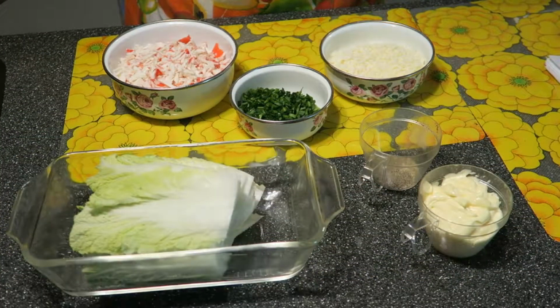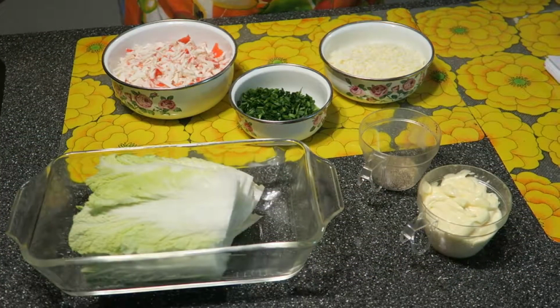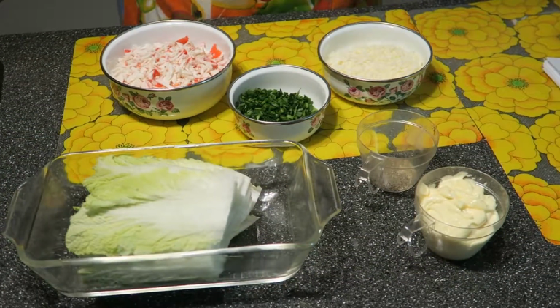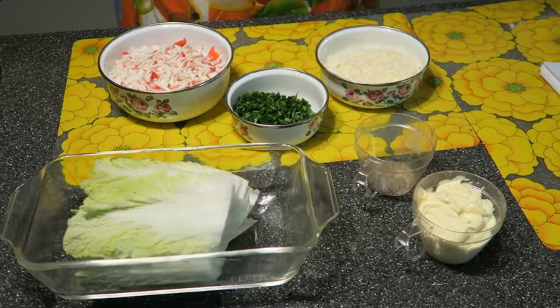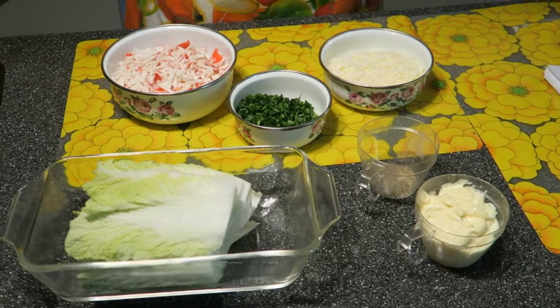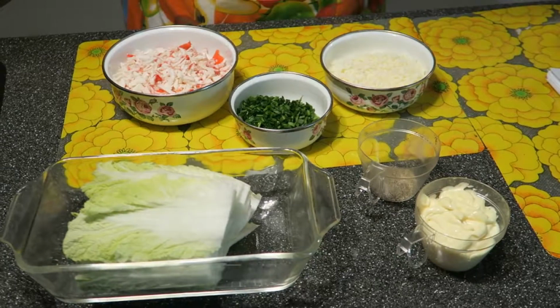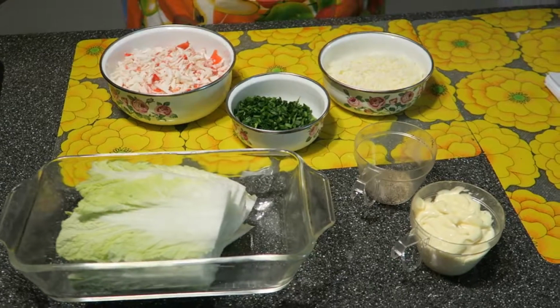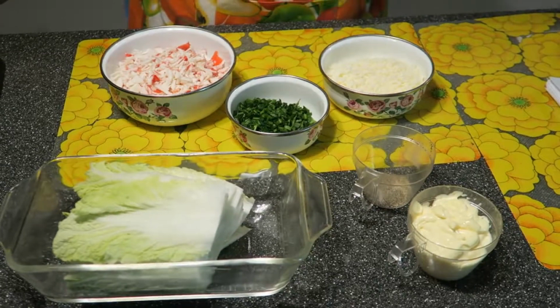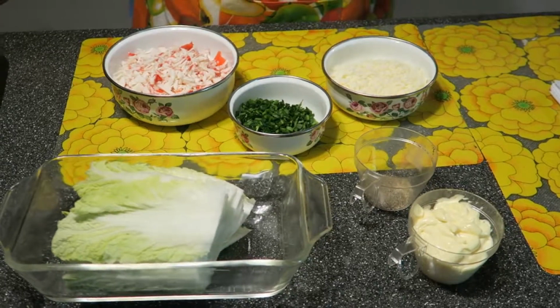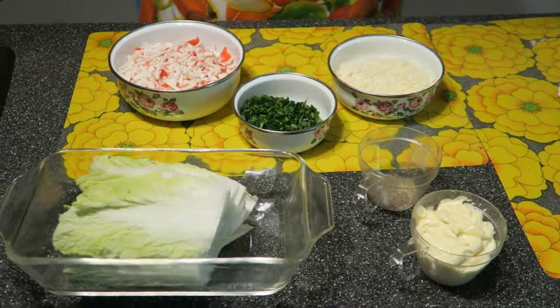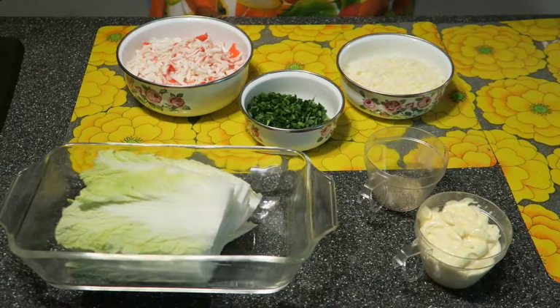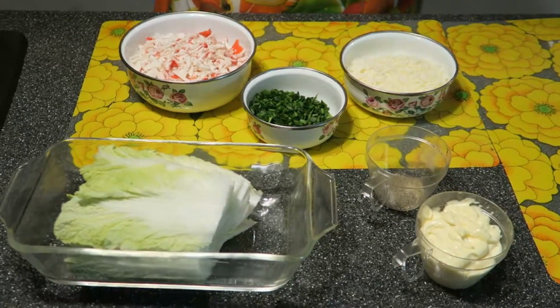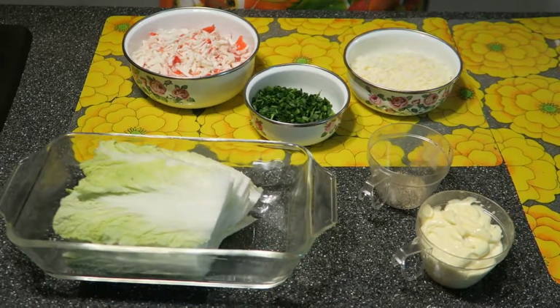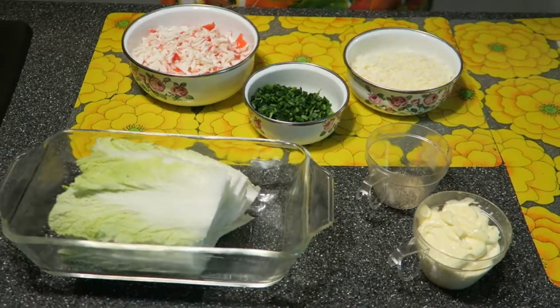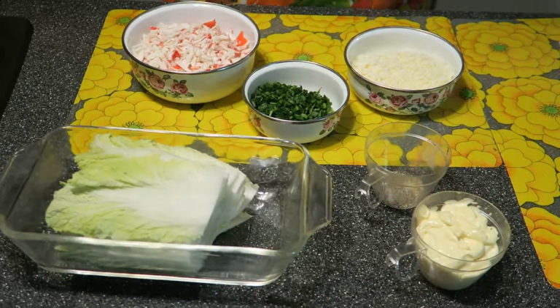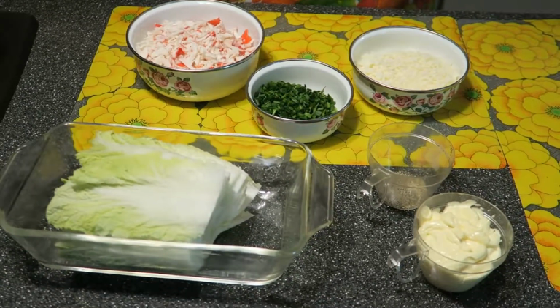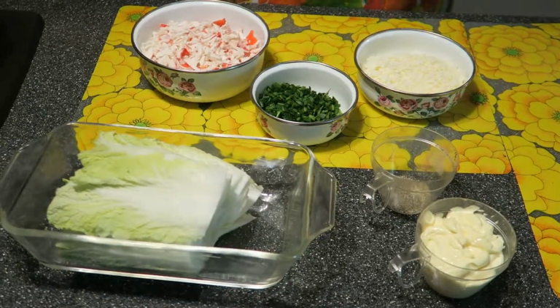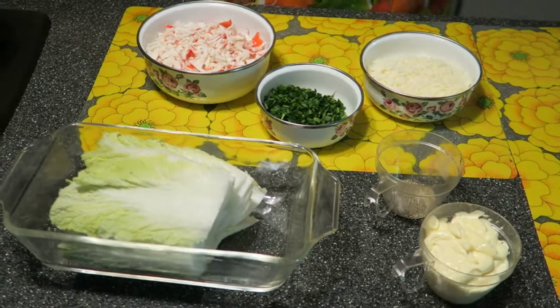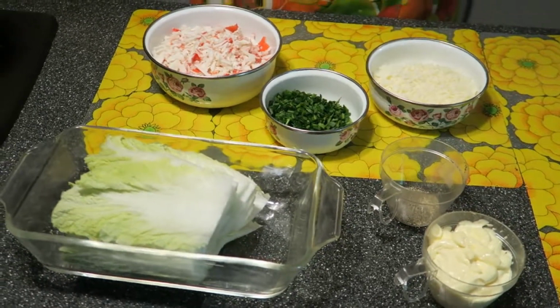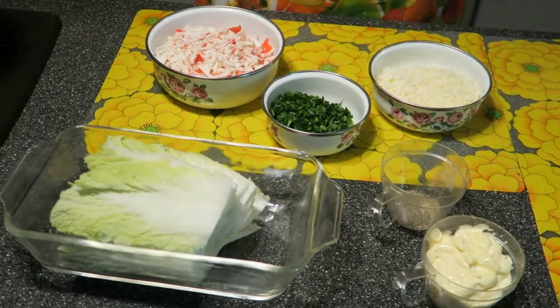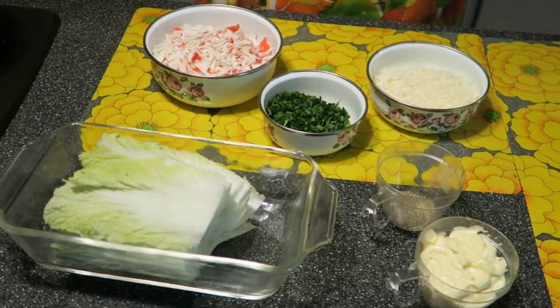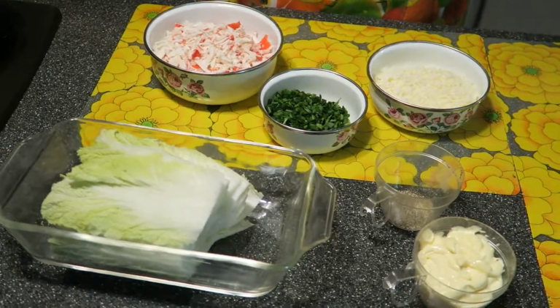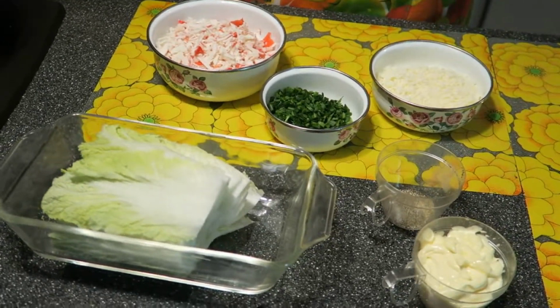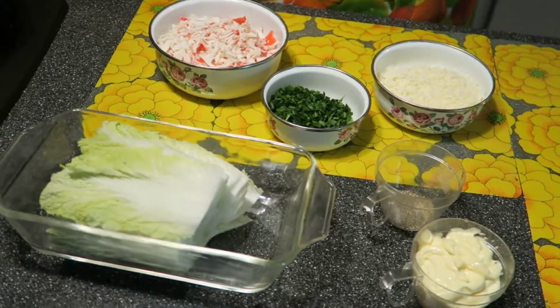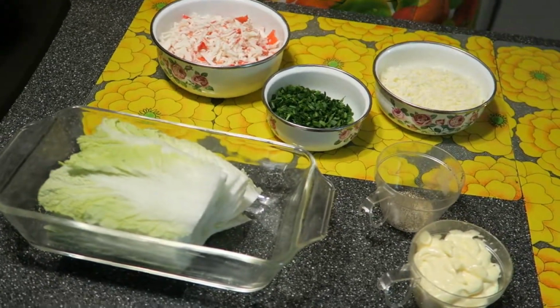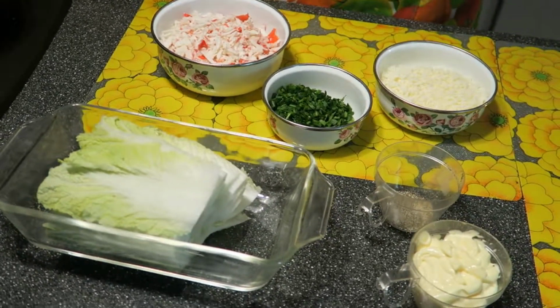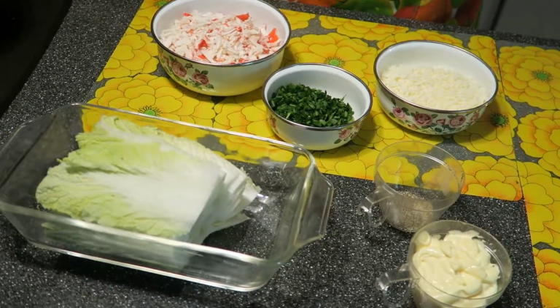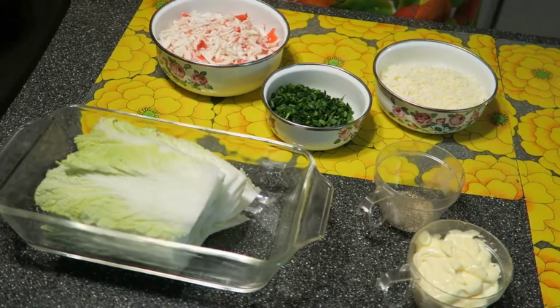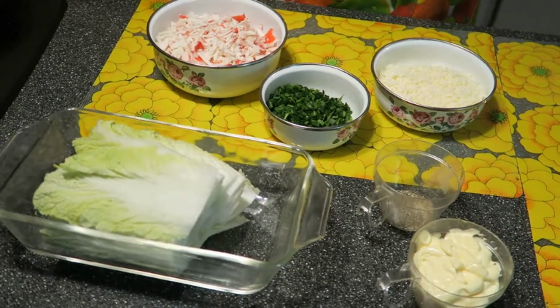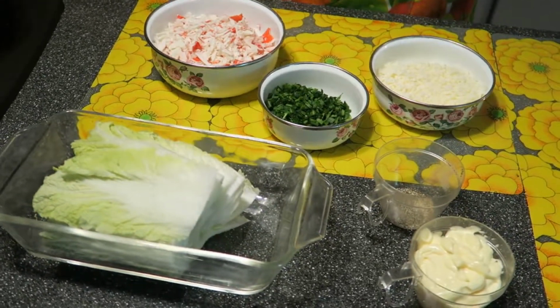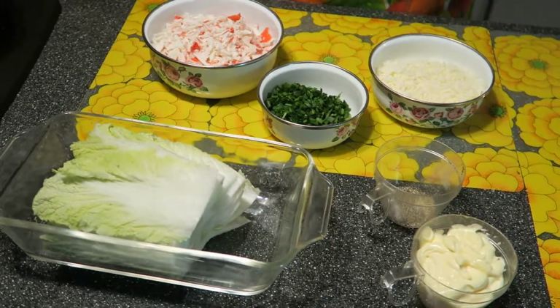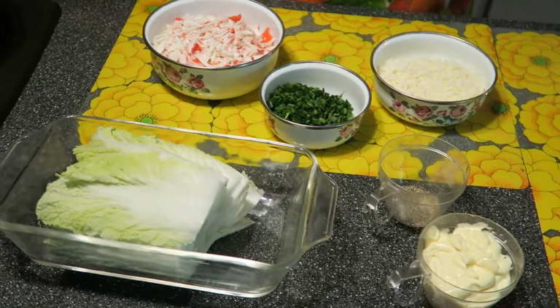Hello my dear friends. Today I have a Chinese cabbage salad.